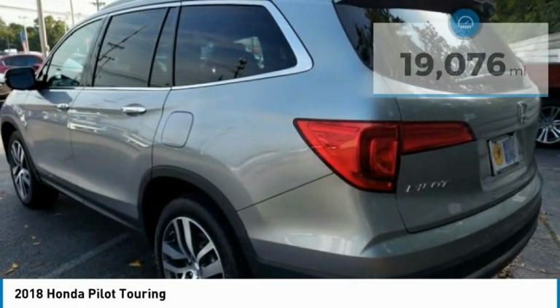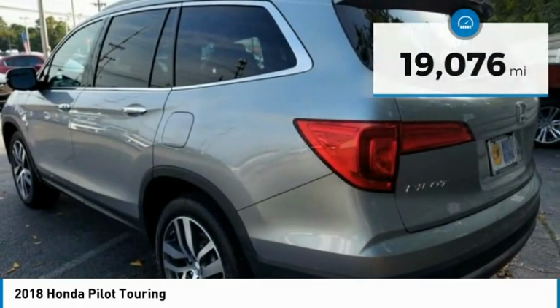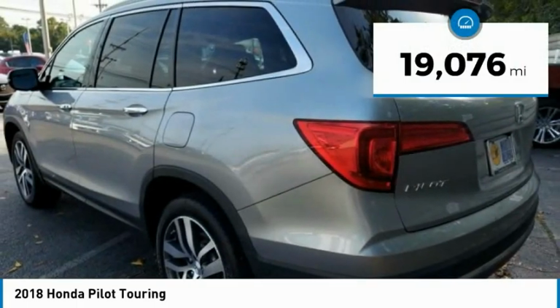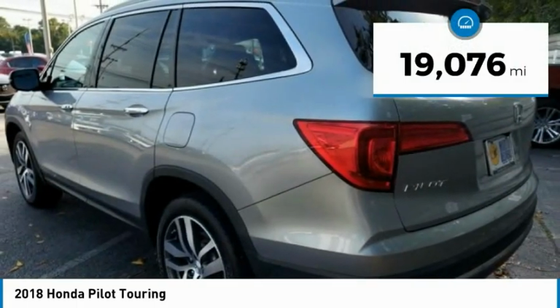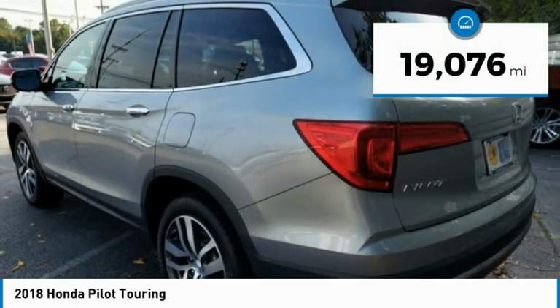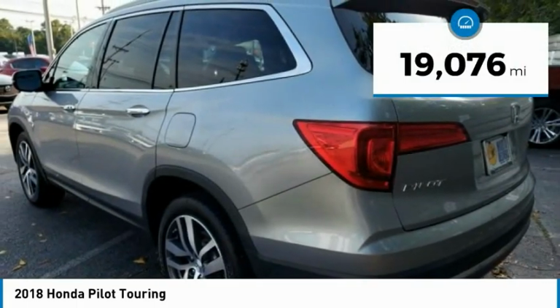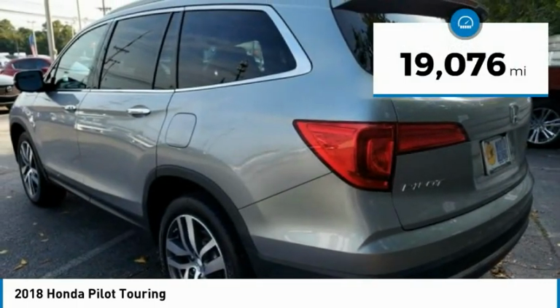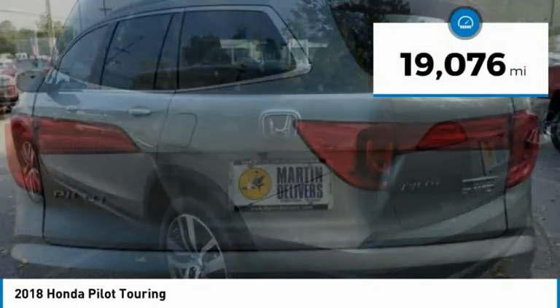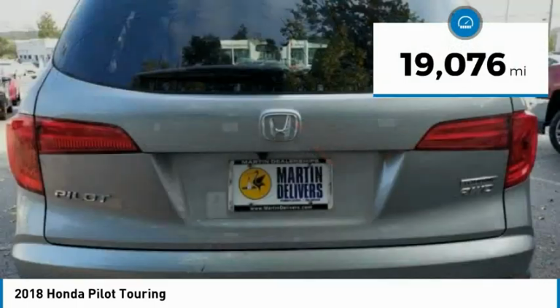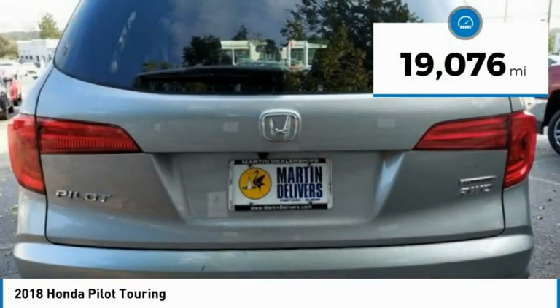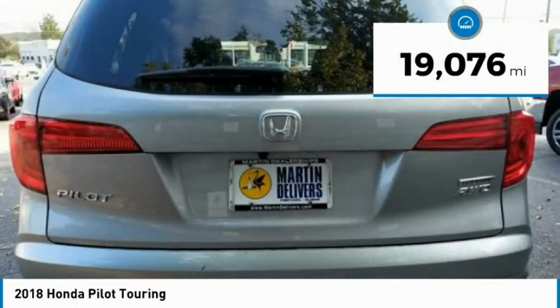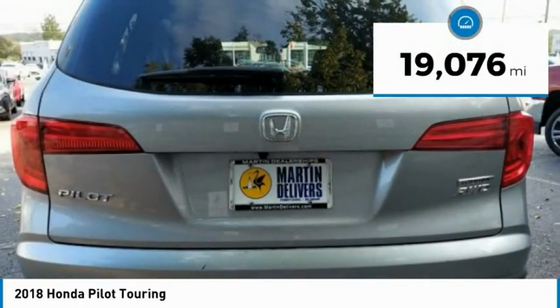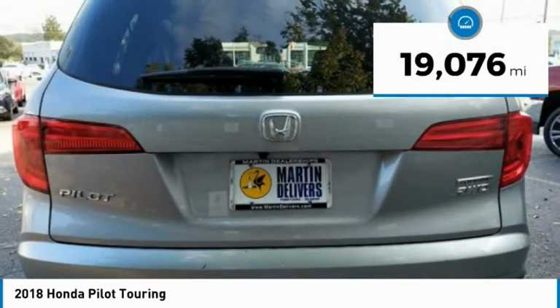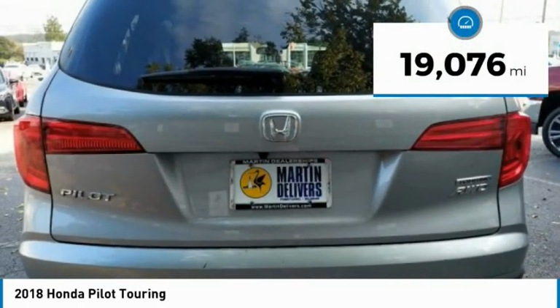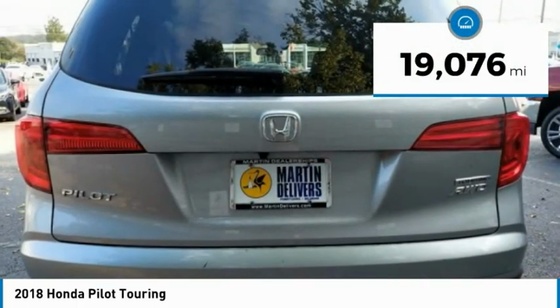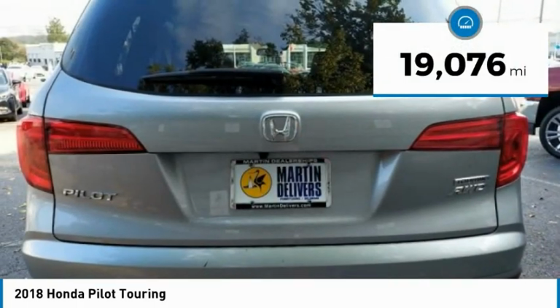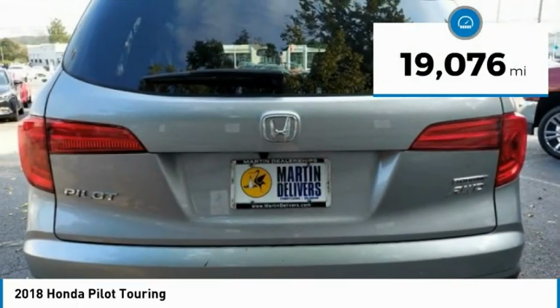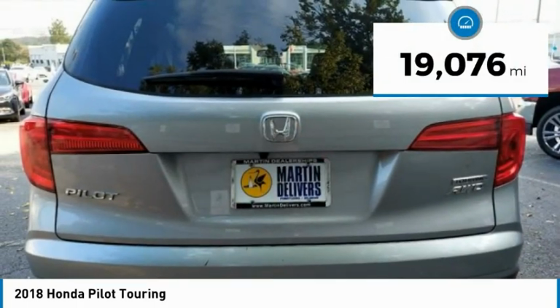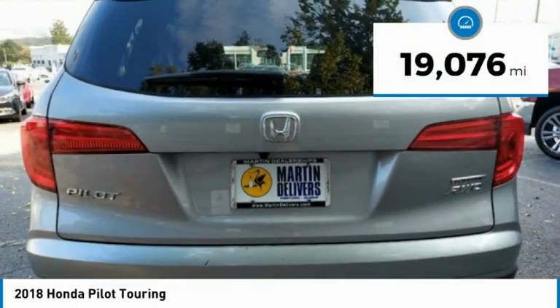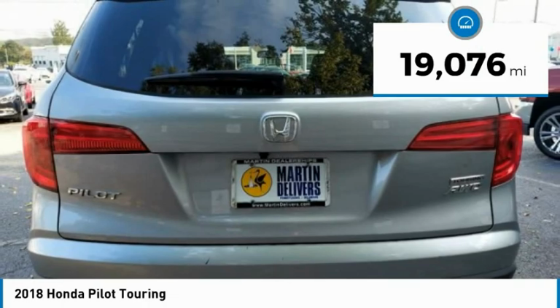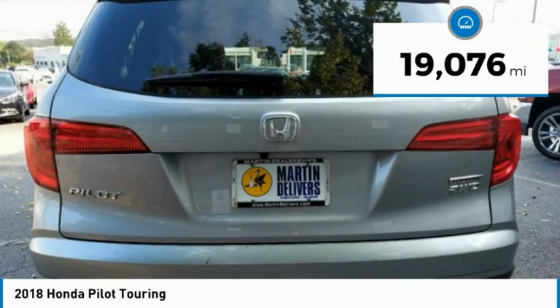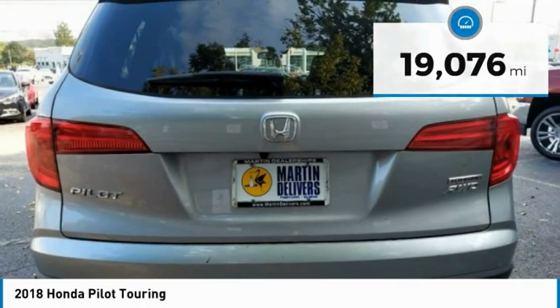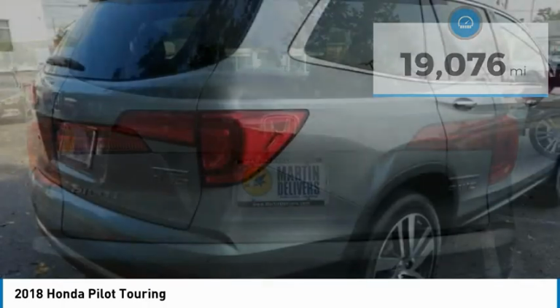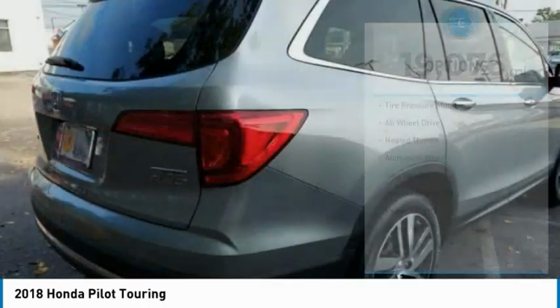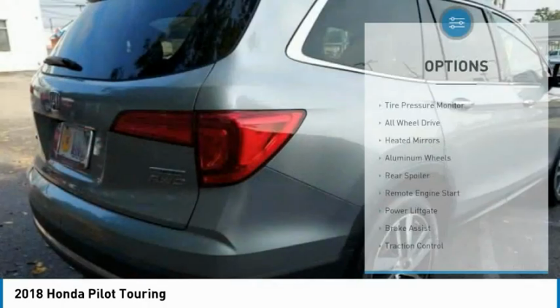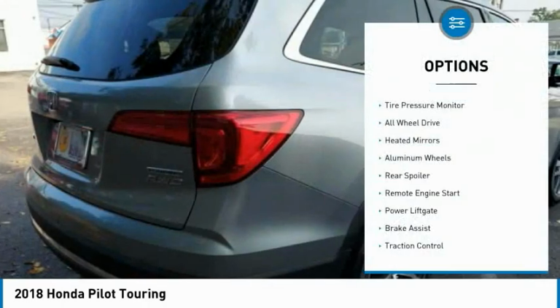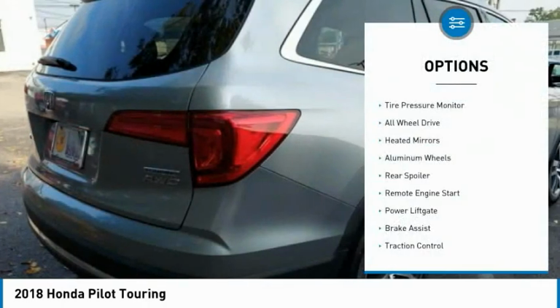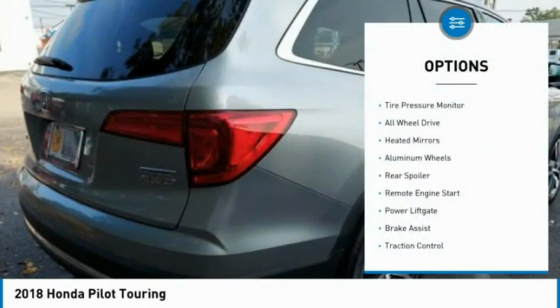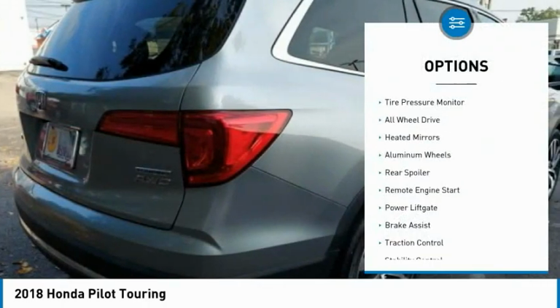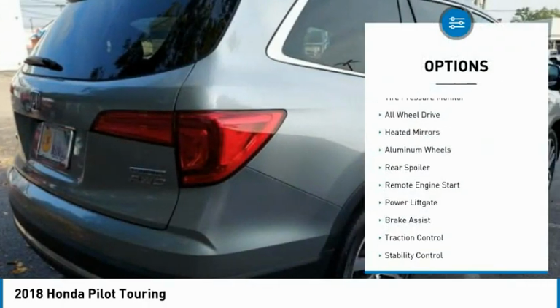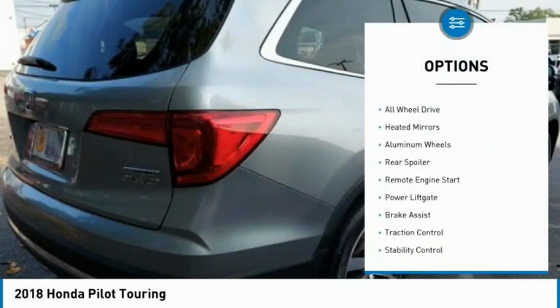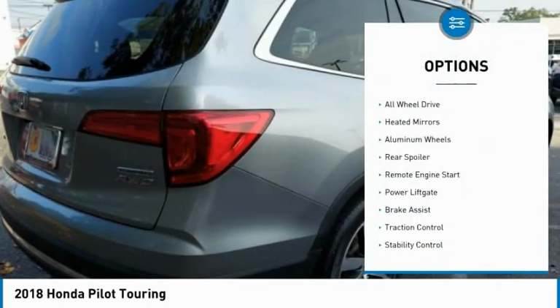This vehicle has less than 20,000 miles. Here are some of this vehicle's great options: tire pressure monitor.